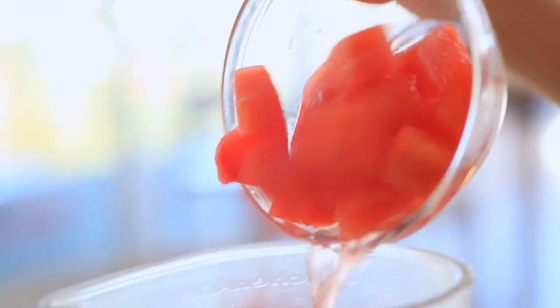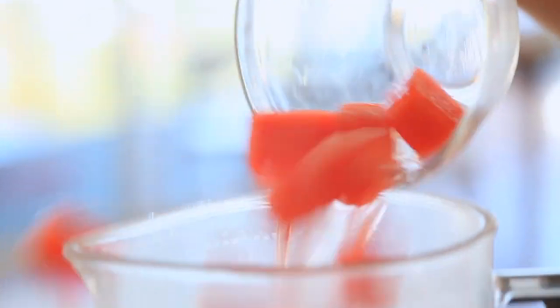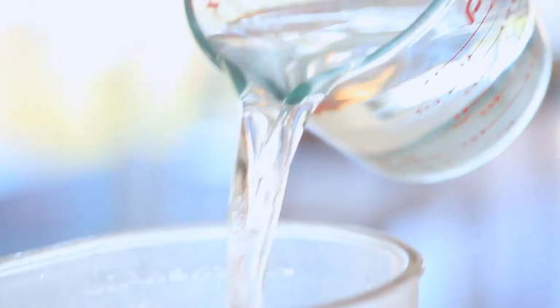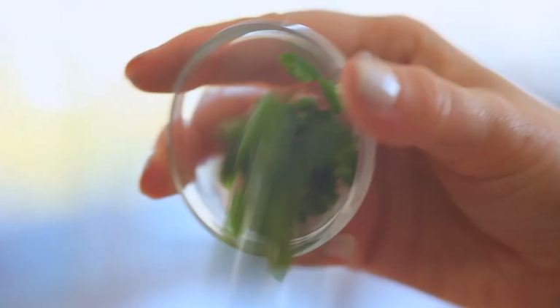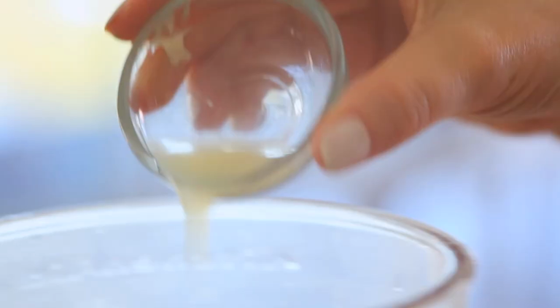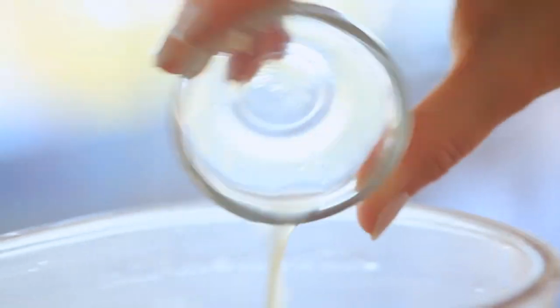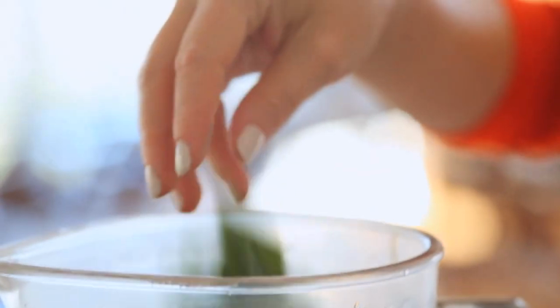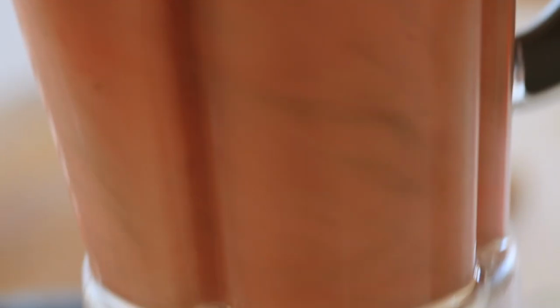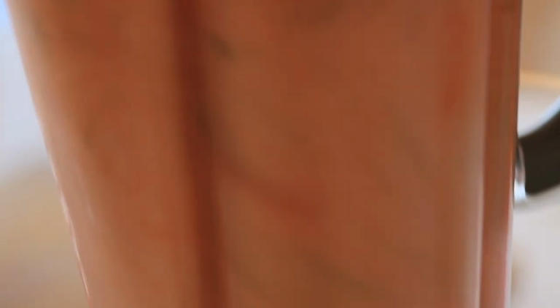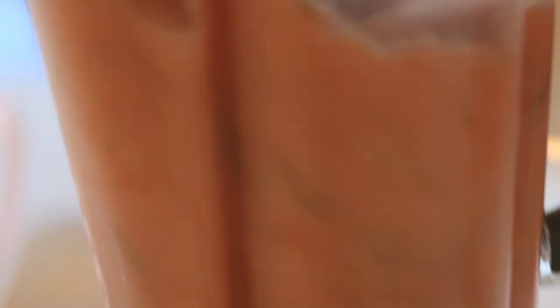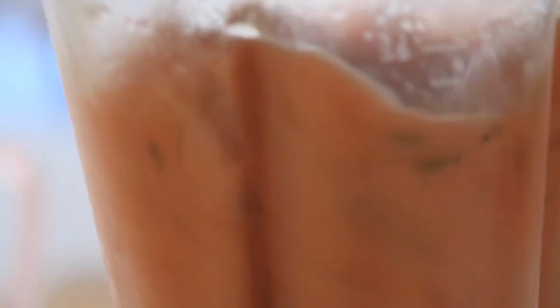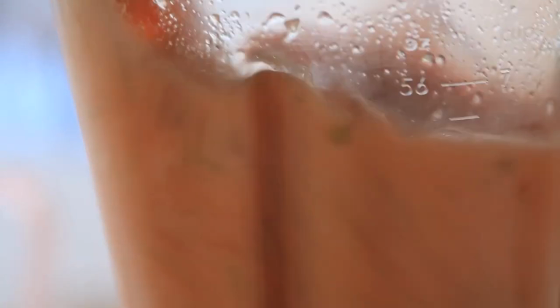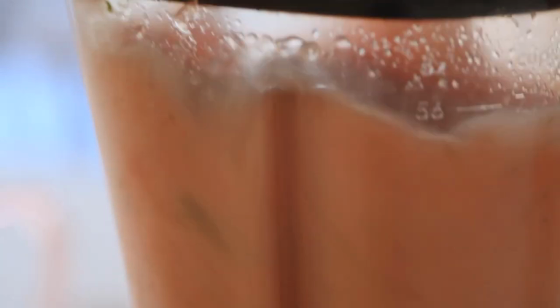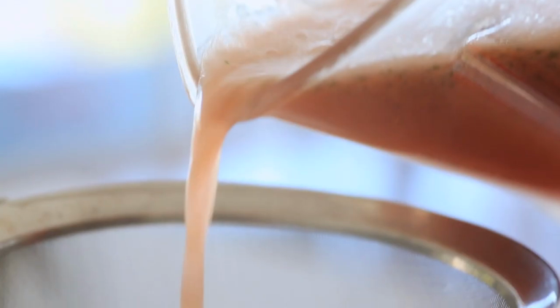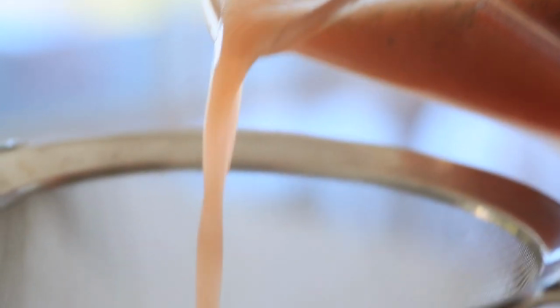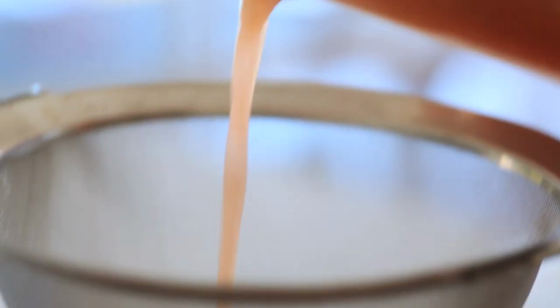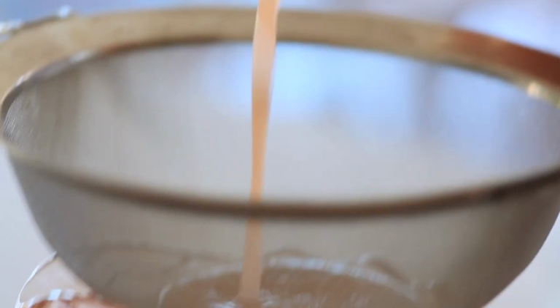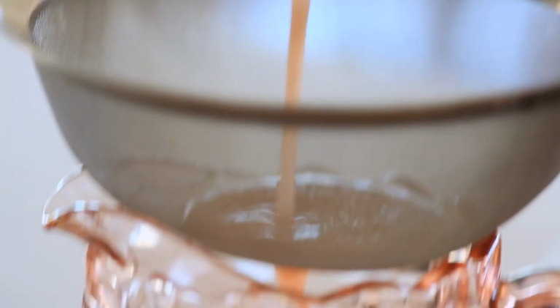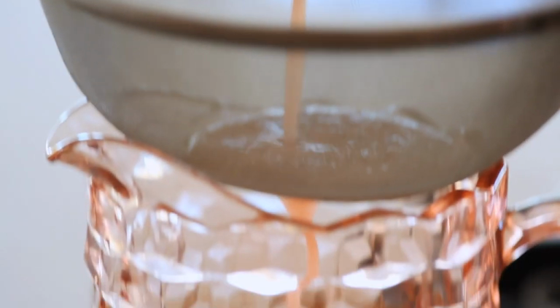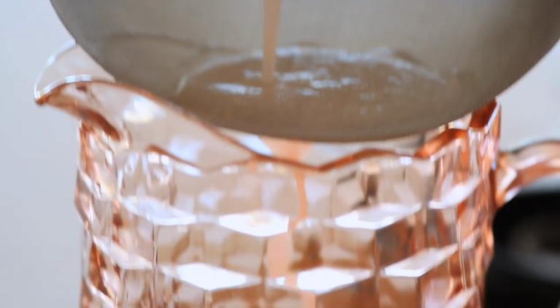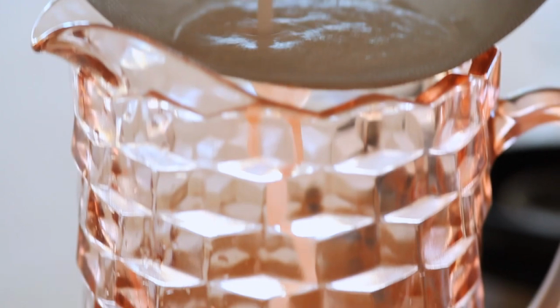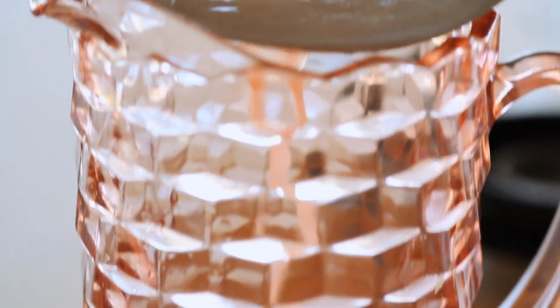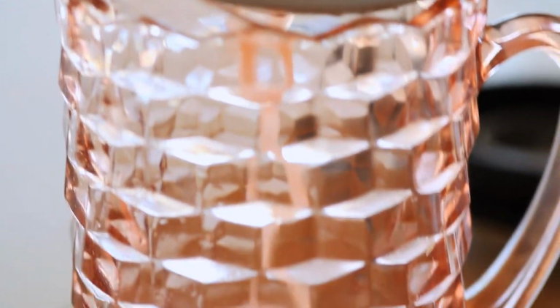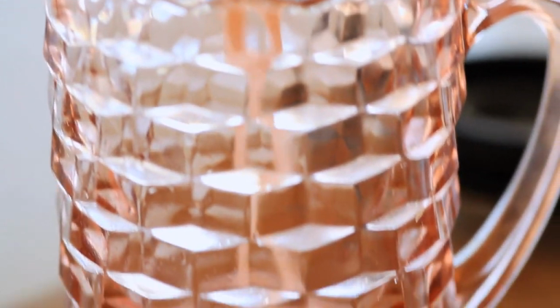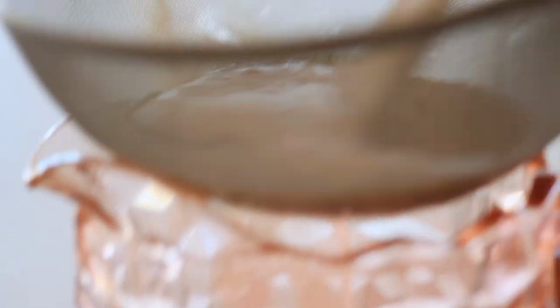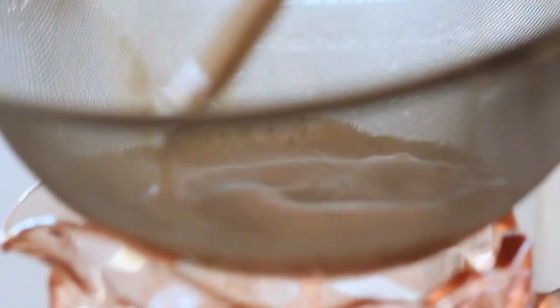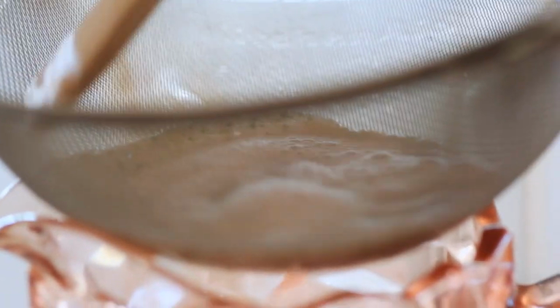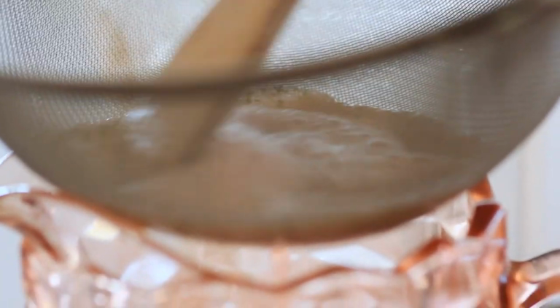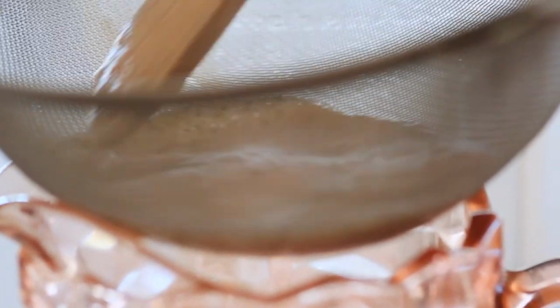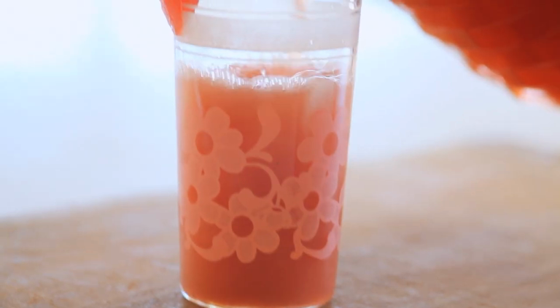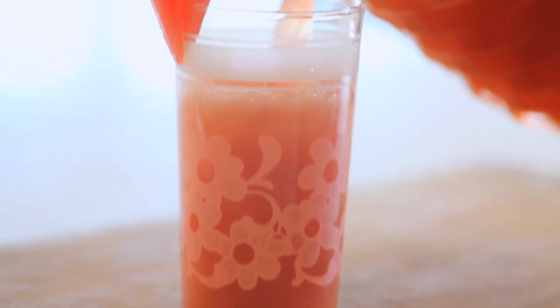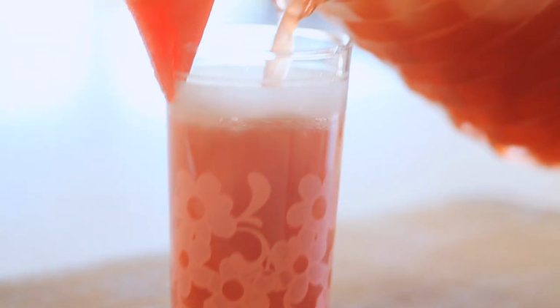Combine all of the ingredients in a blender and purée until smooth. Pour the mixture through a strainer into a pitcher, forcing through most of the pulp. Chill and serve.